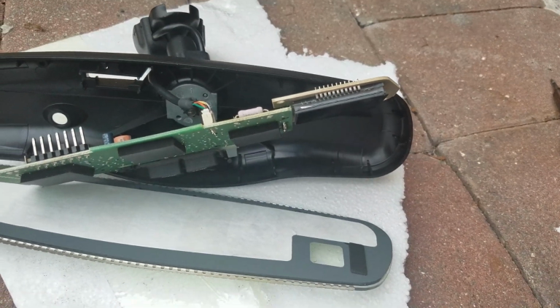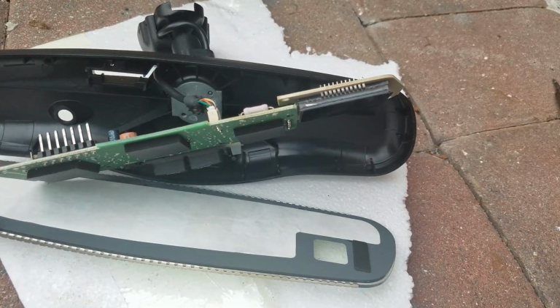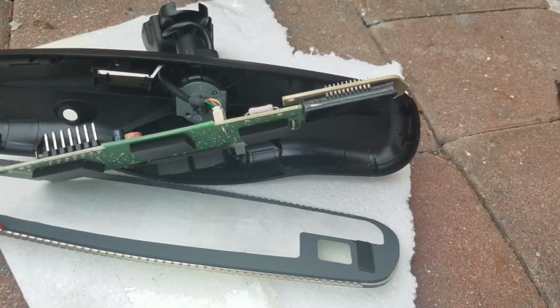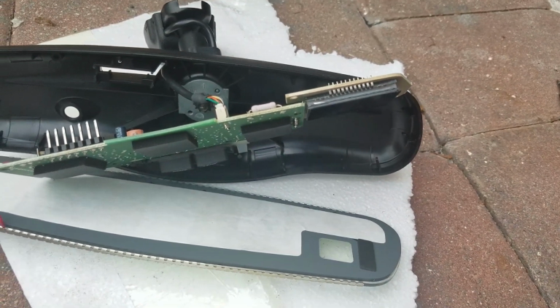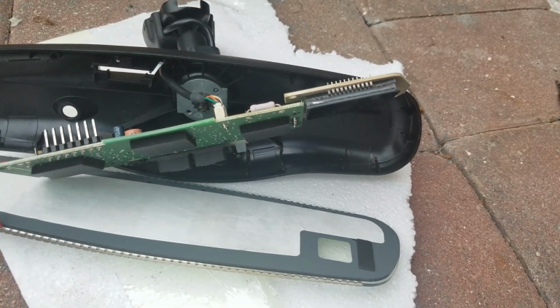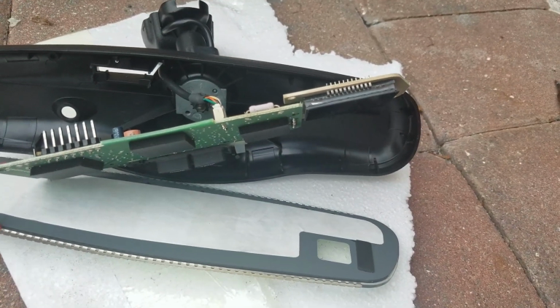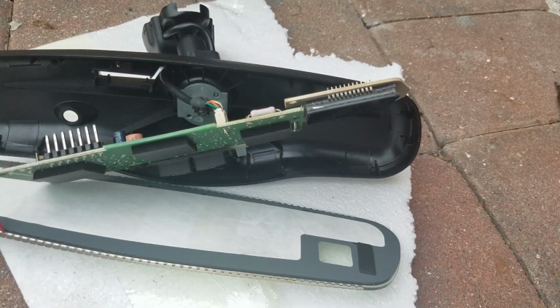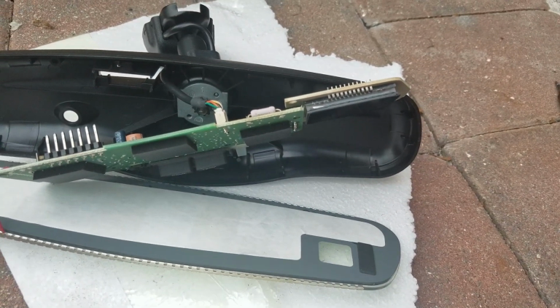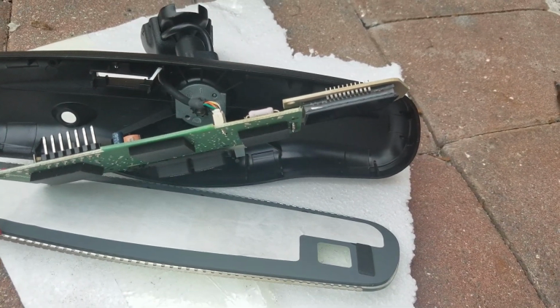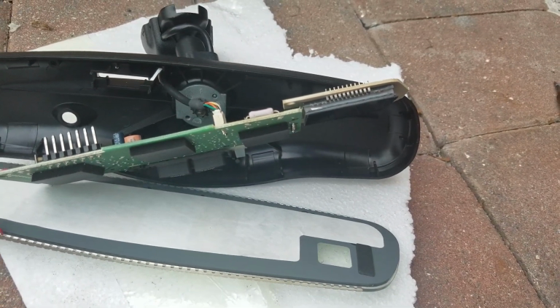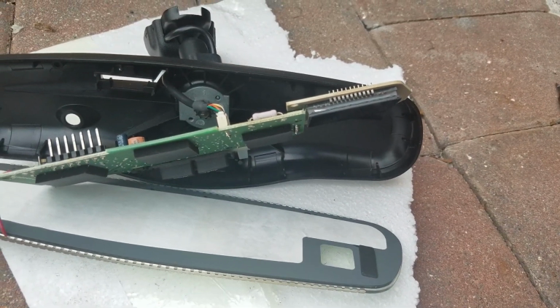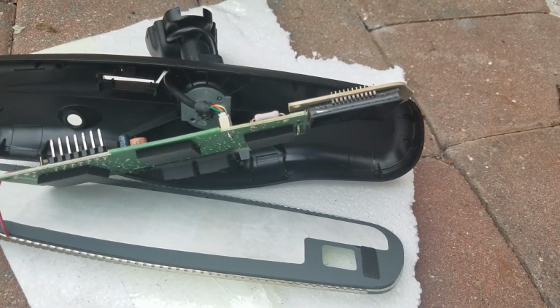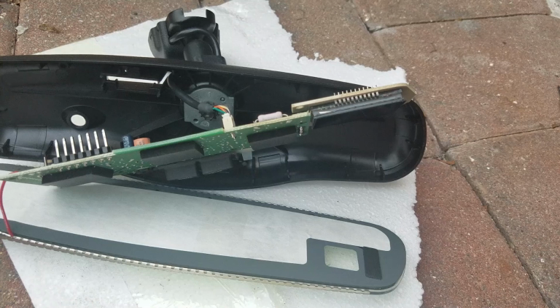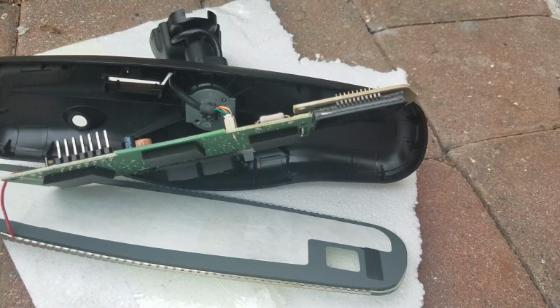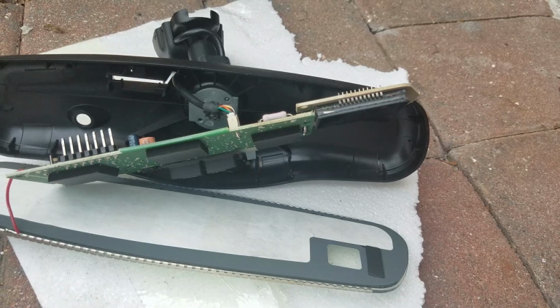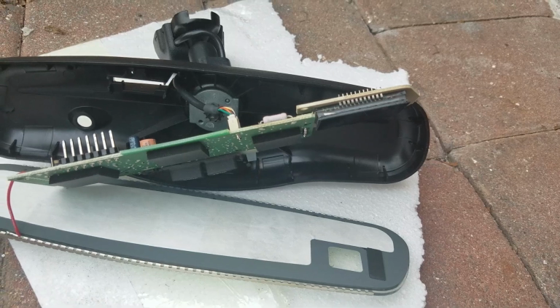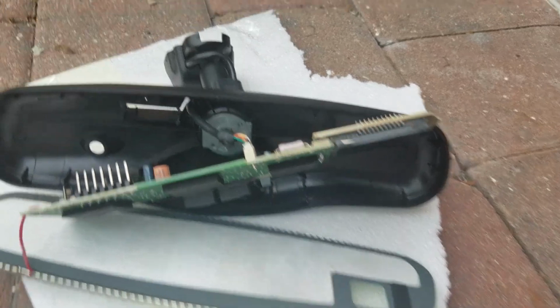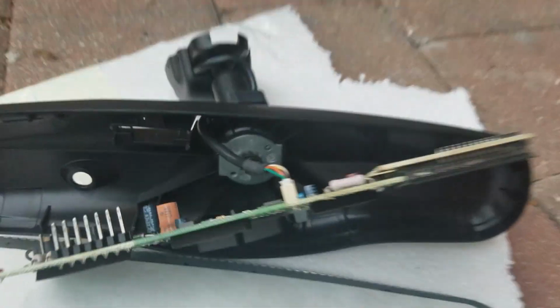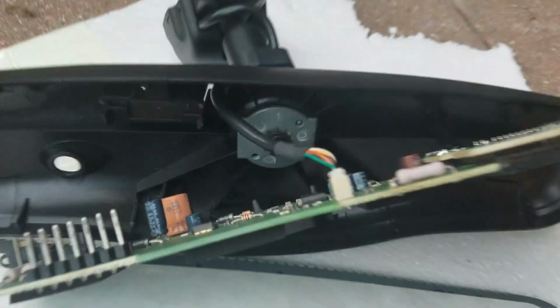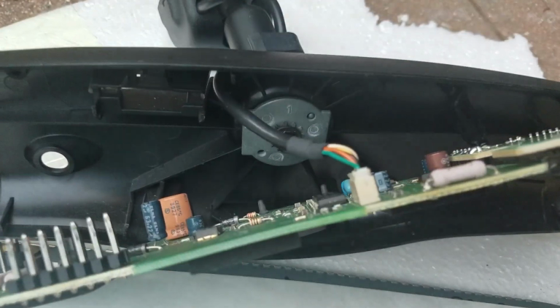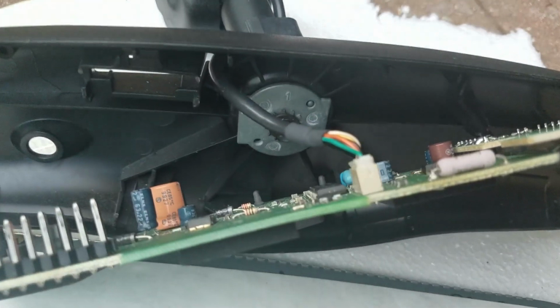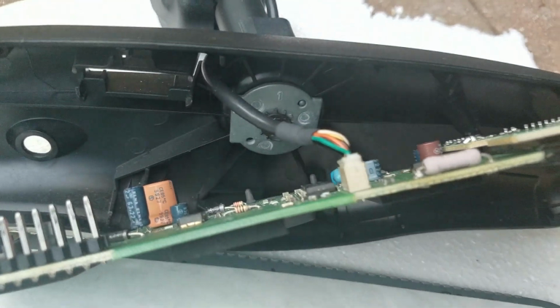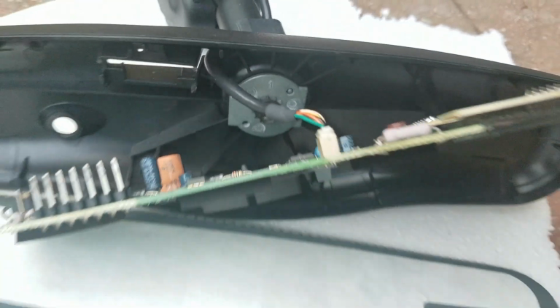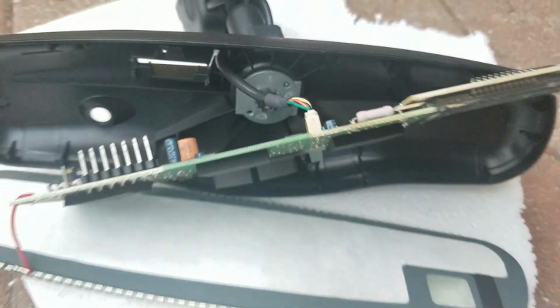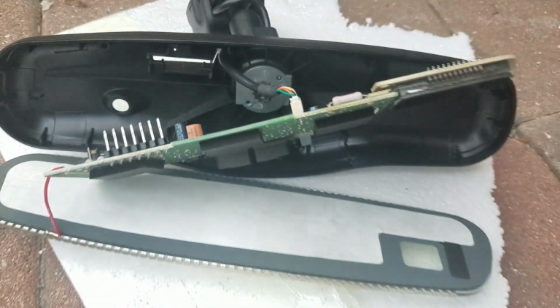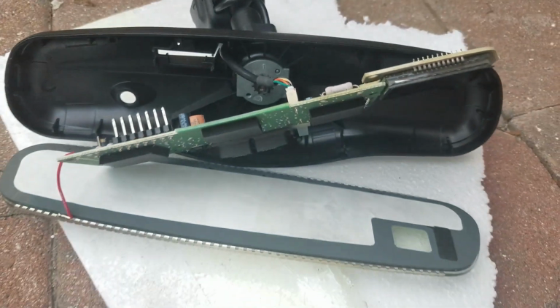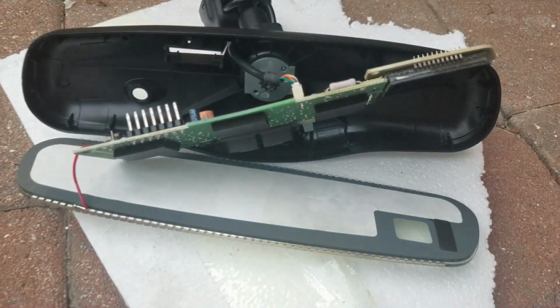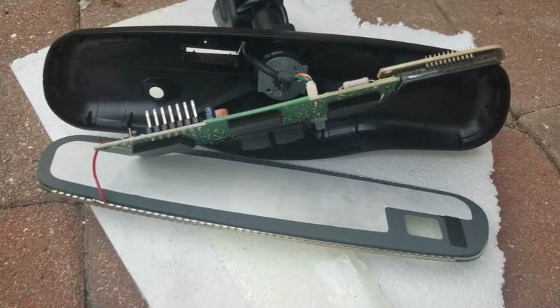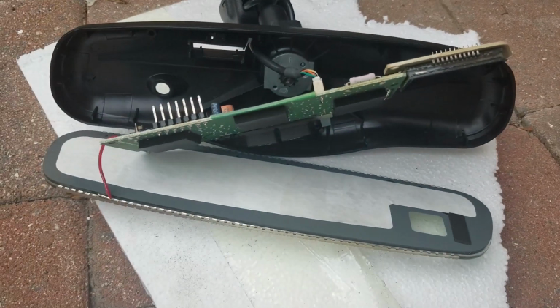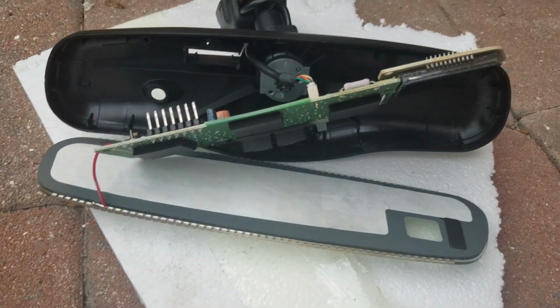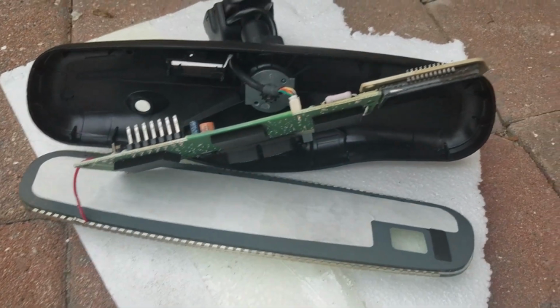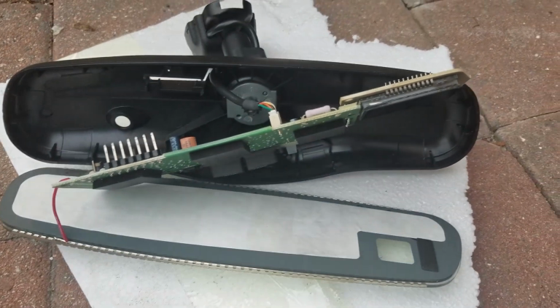Unbelievable. Wow, I didn't think it was going to be that easy. Now let's tighten up that screw, put it back together, and throw it in the truck.